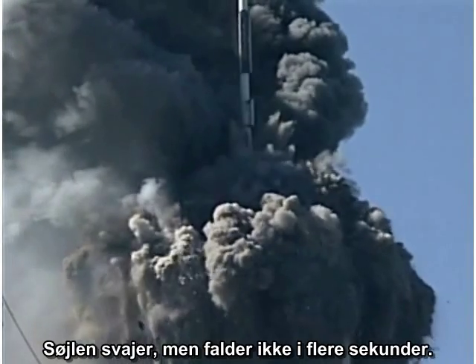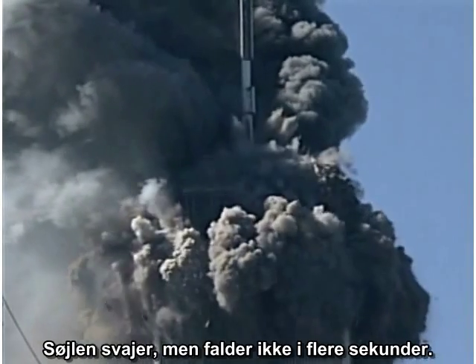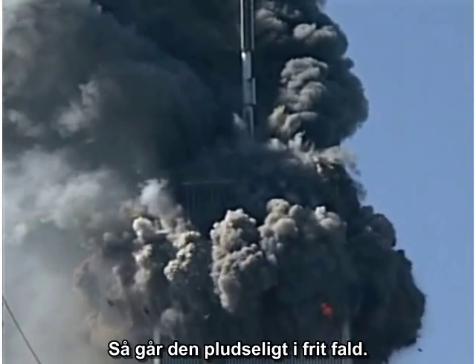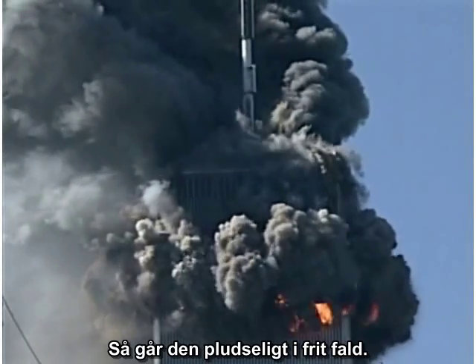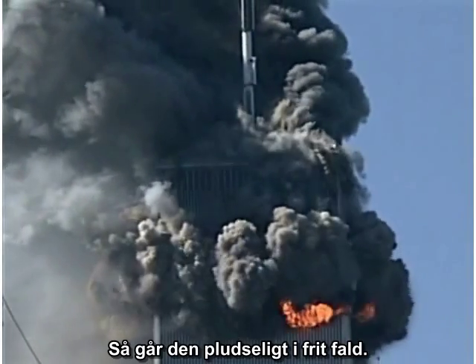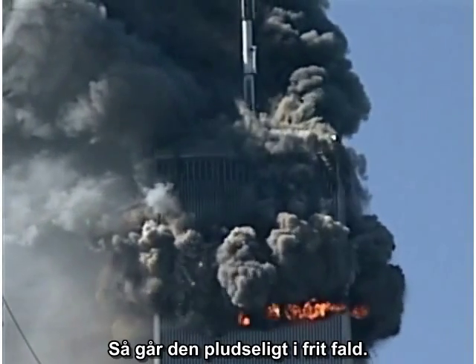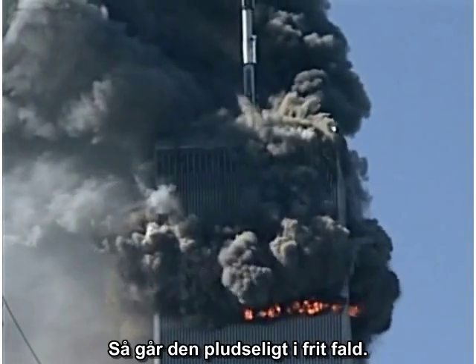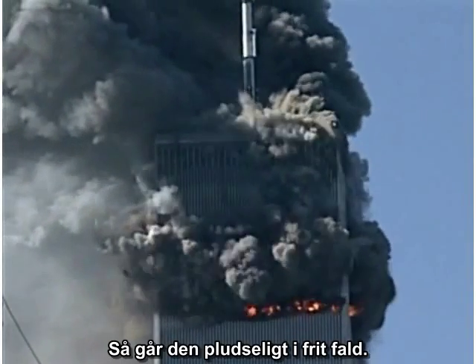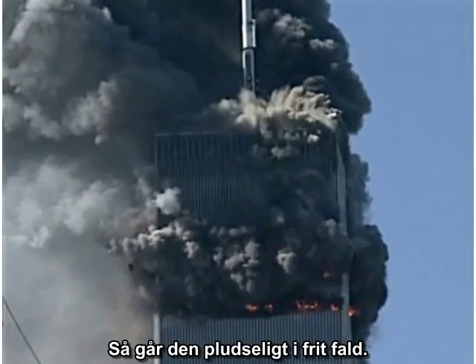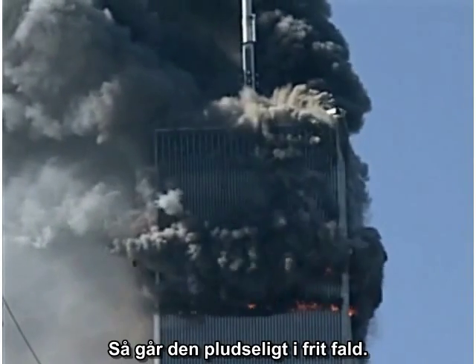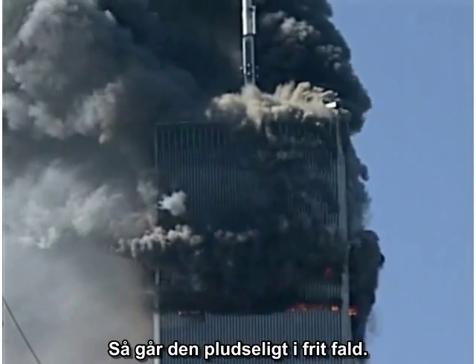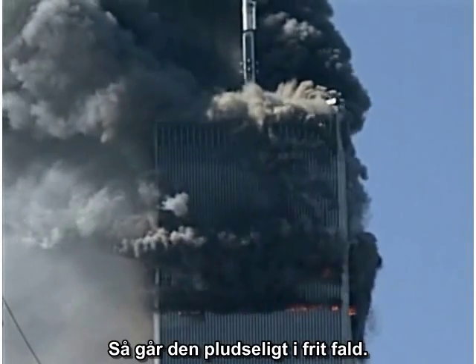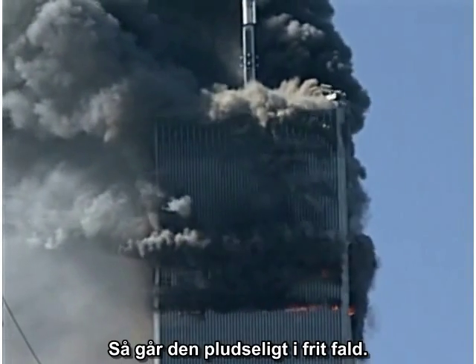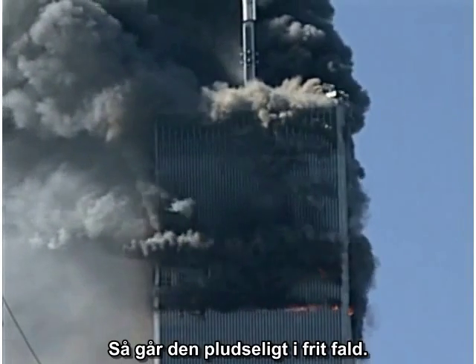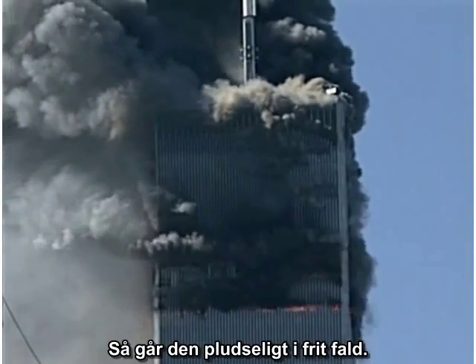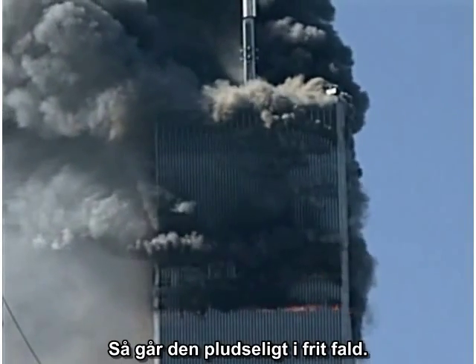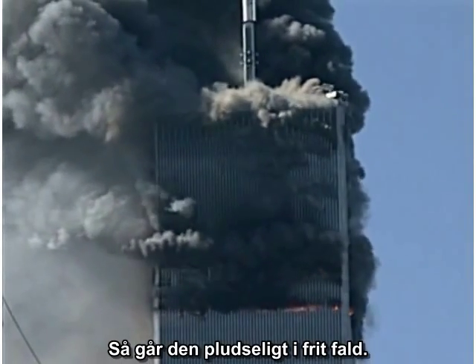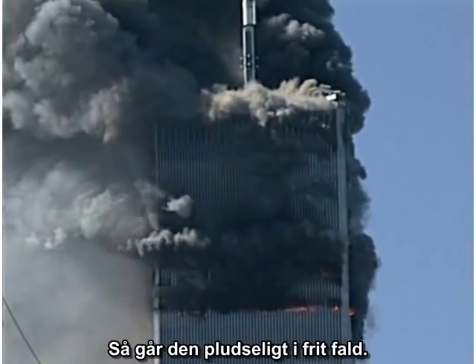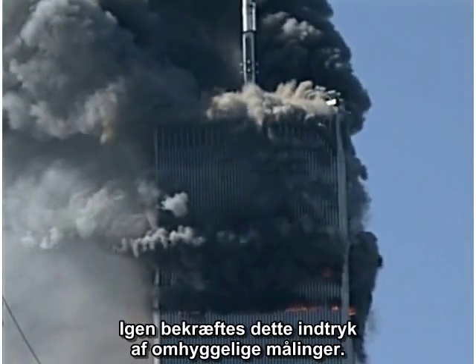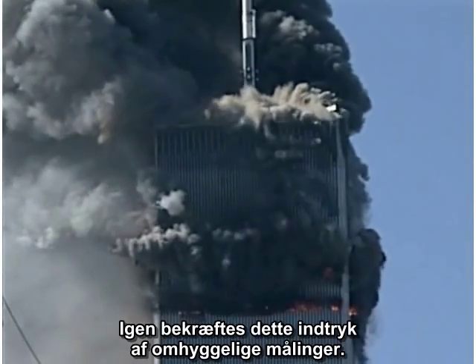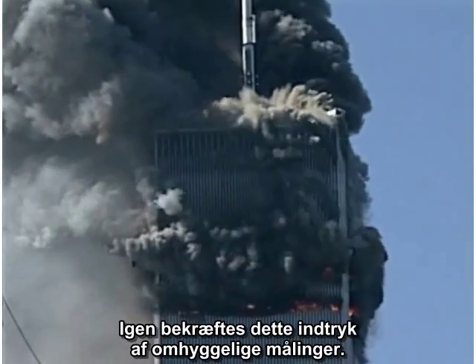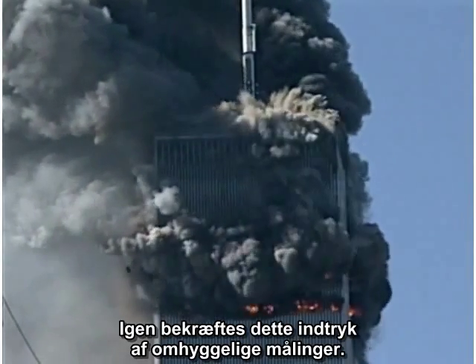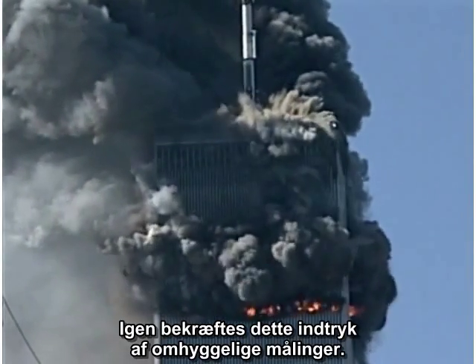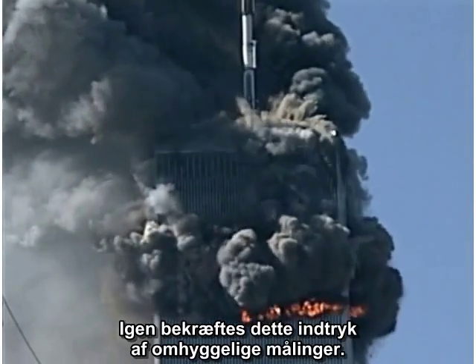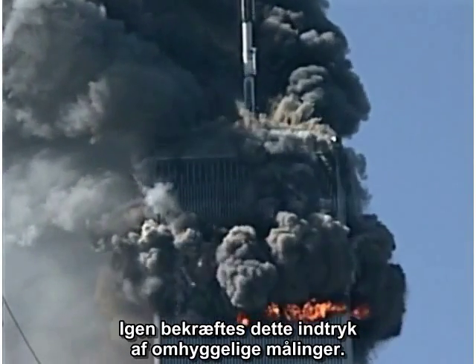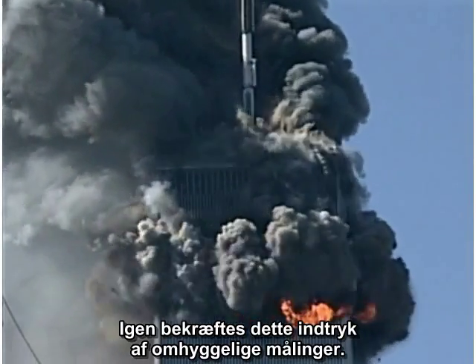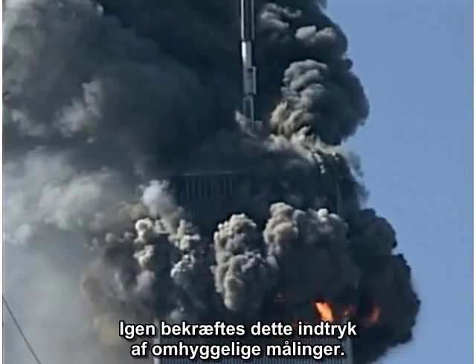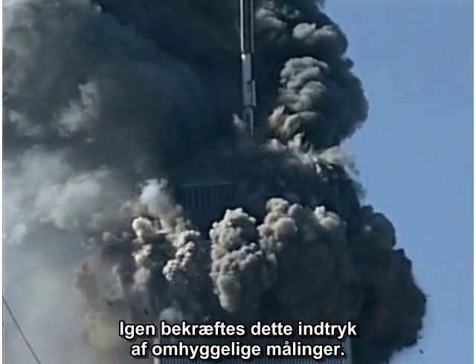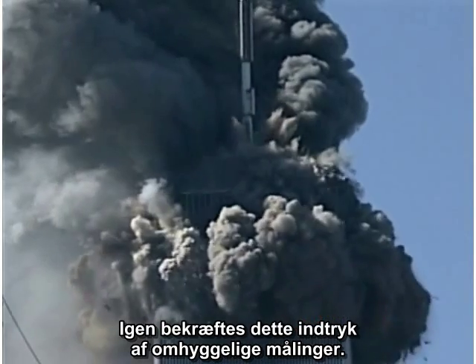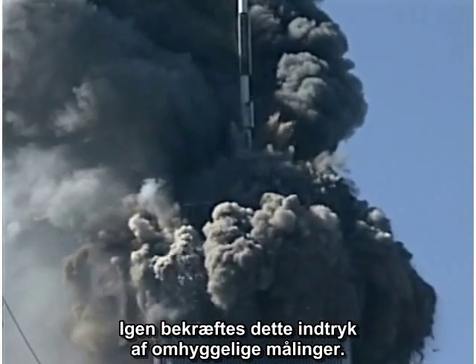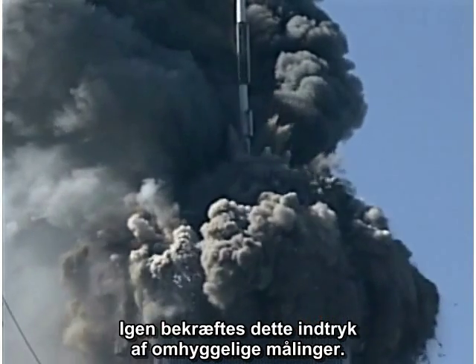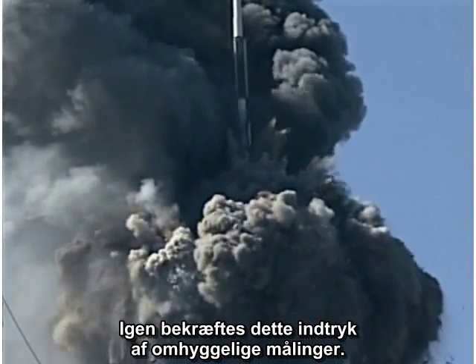The column sways, but it does not fall for a matter of seconds. Then it abruptly enters free fall. Careful measurements confirm this impression.